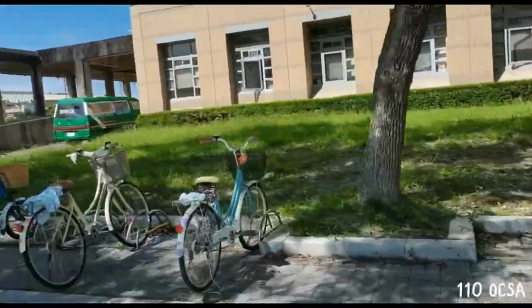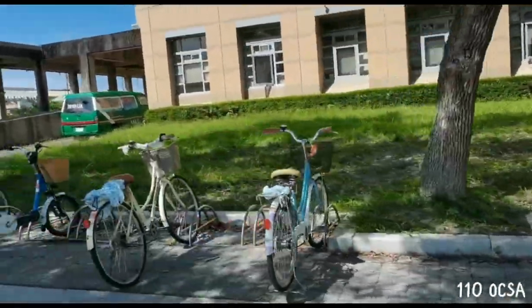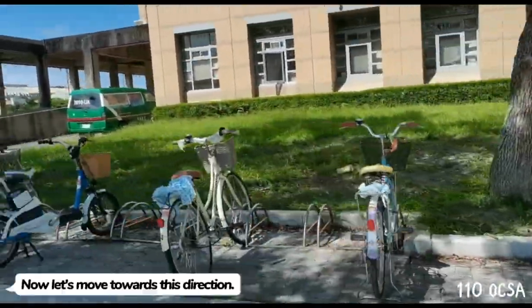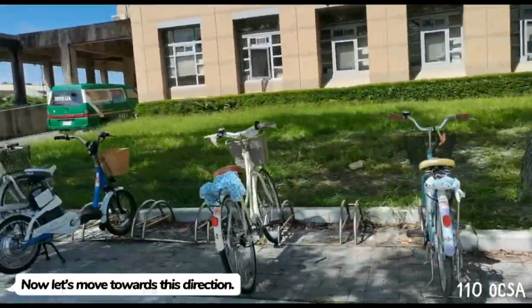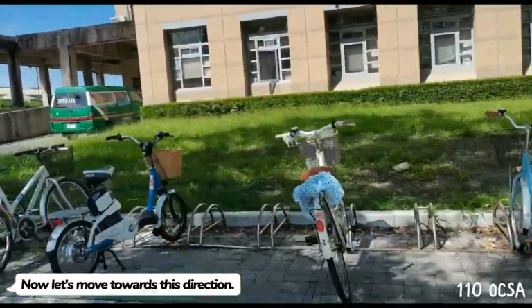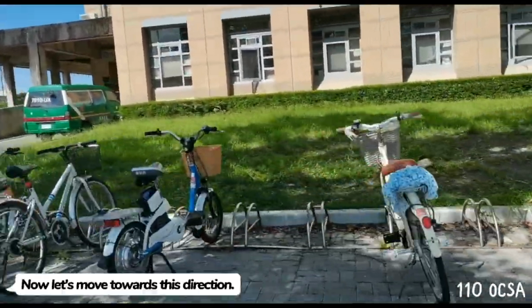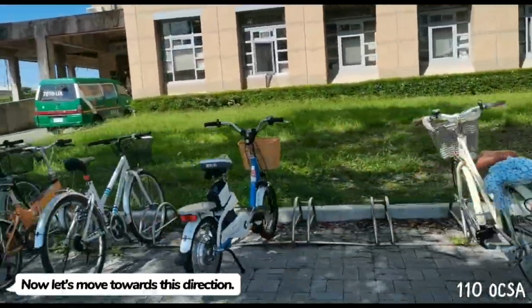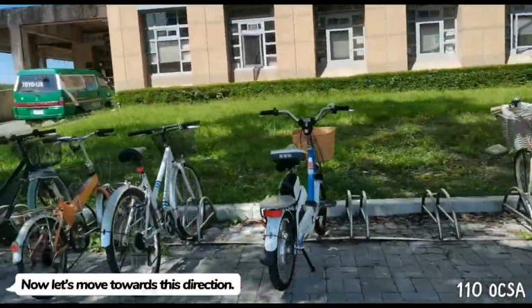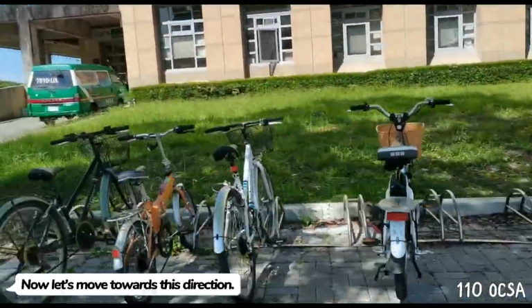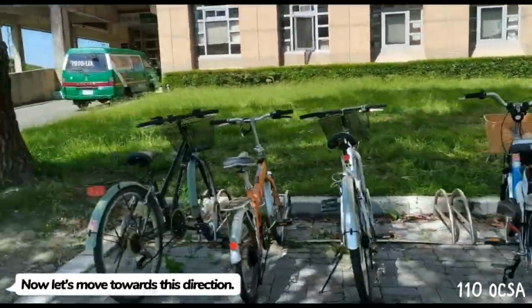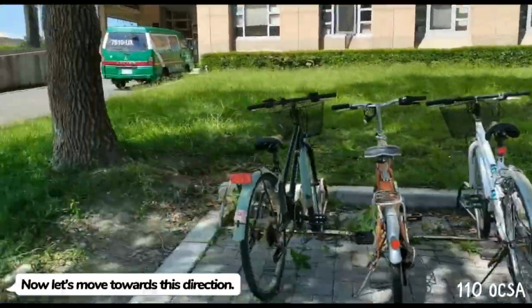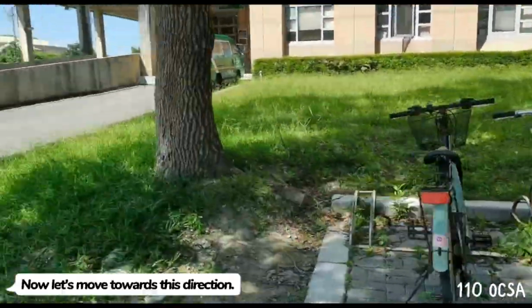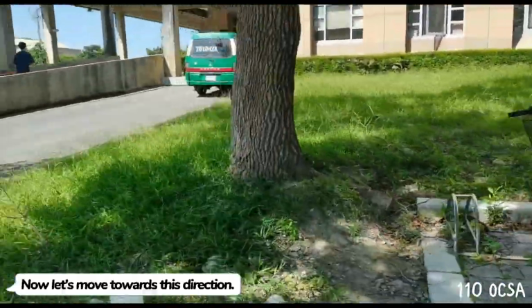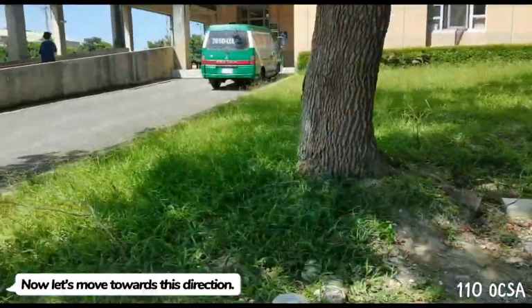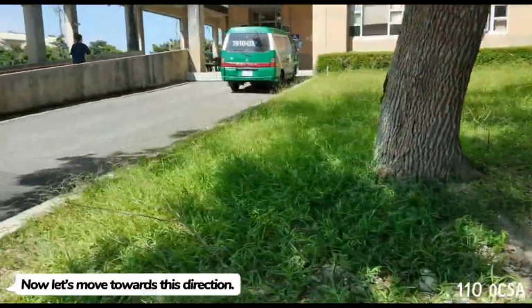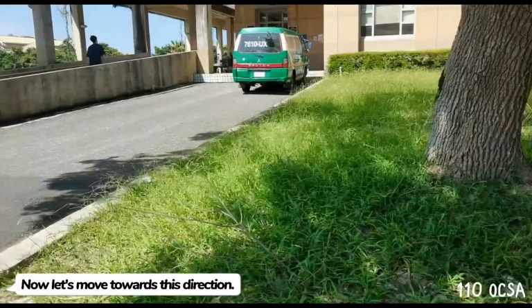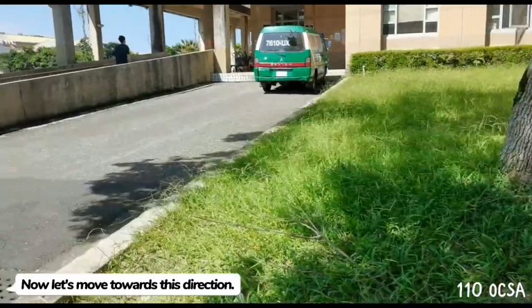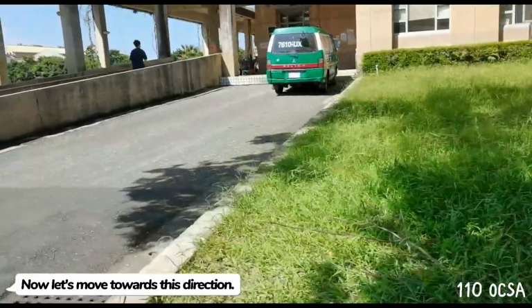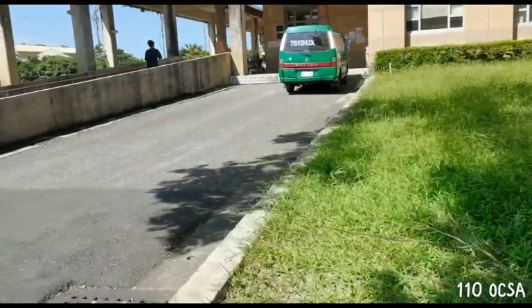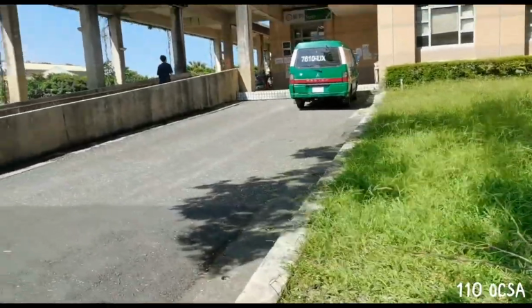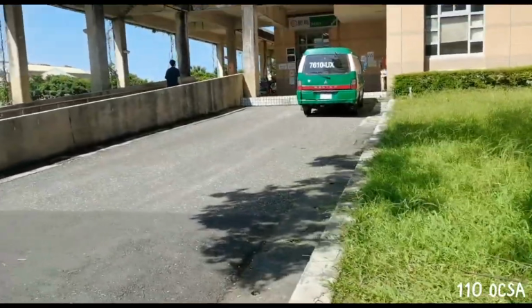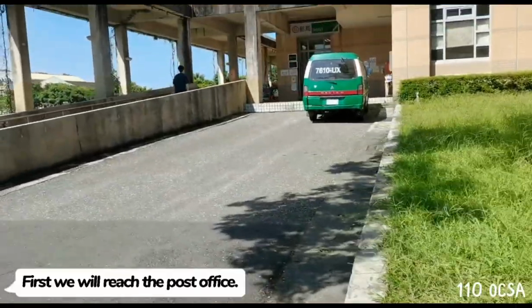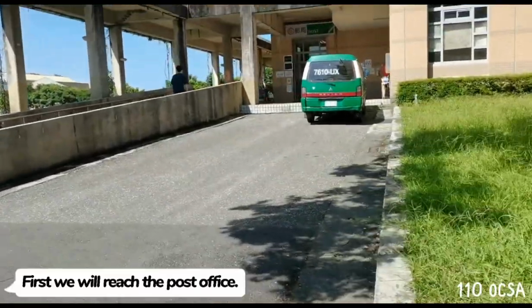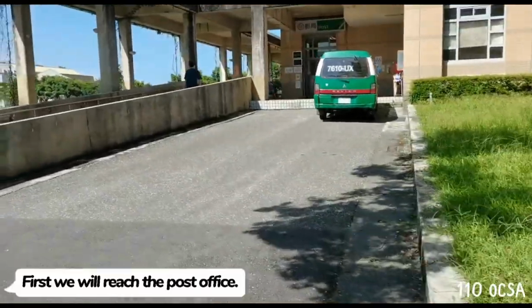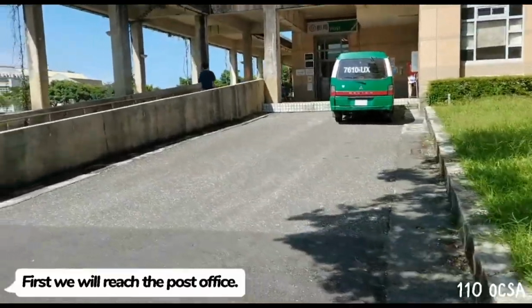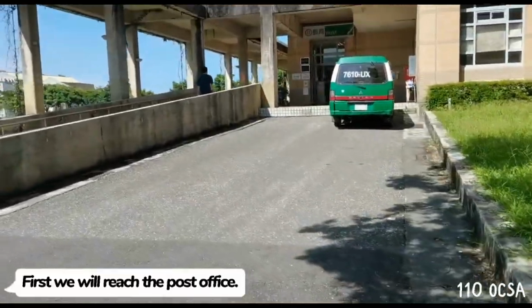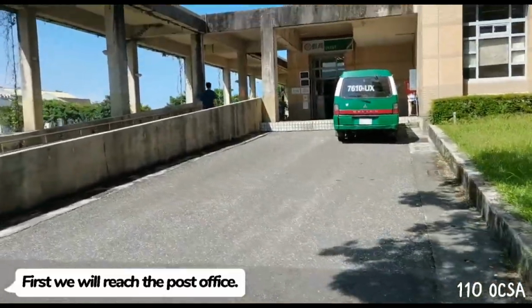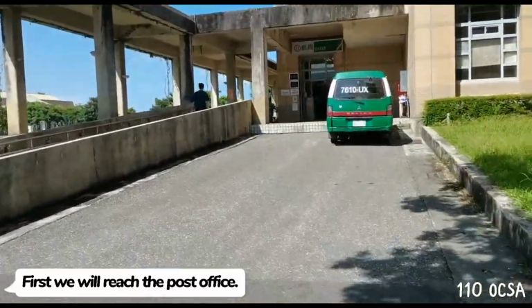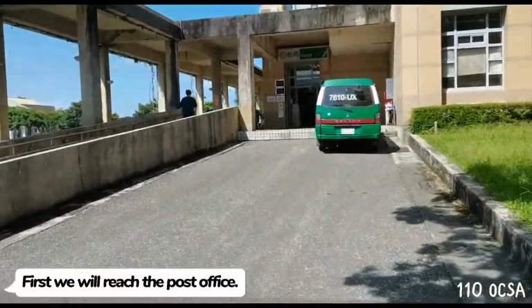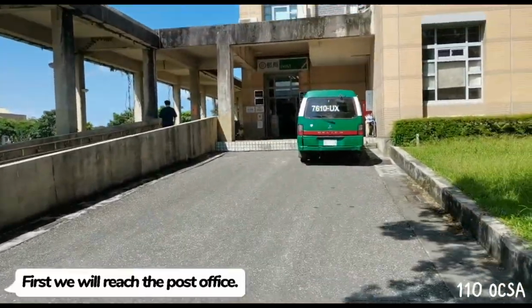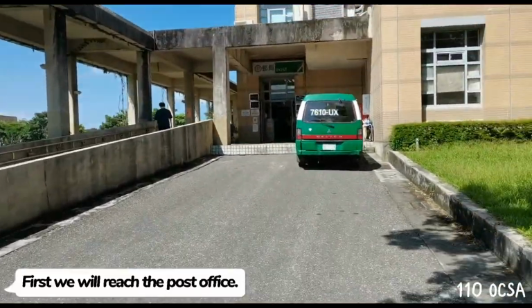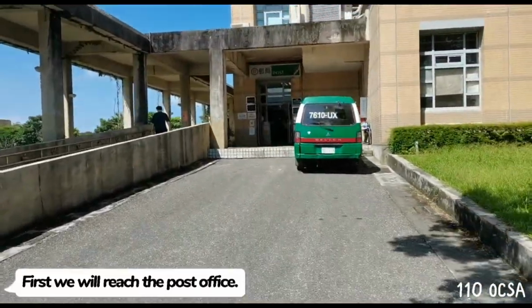Now, let's move towards this direction. First, we will reach the post office.